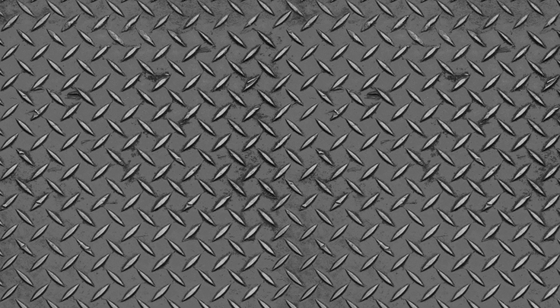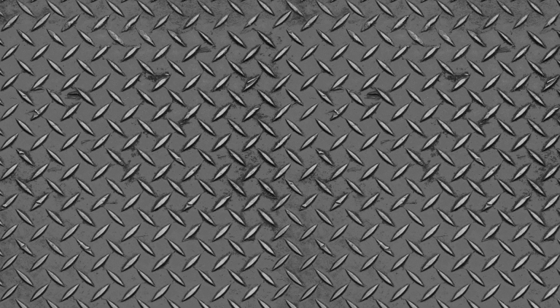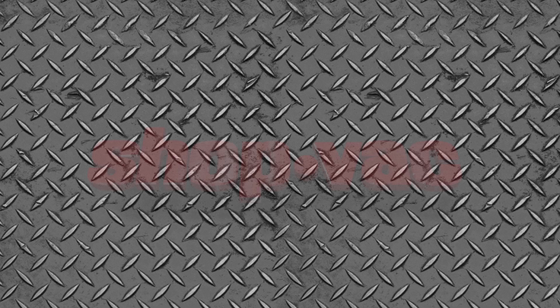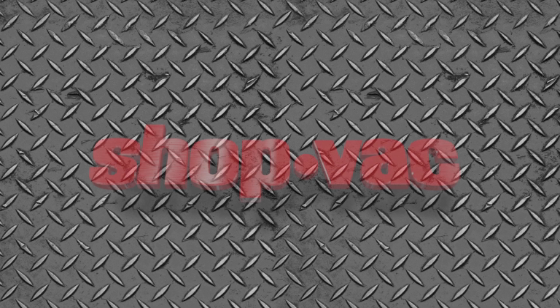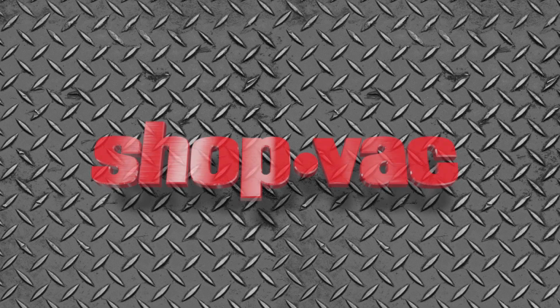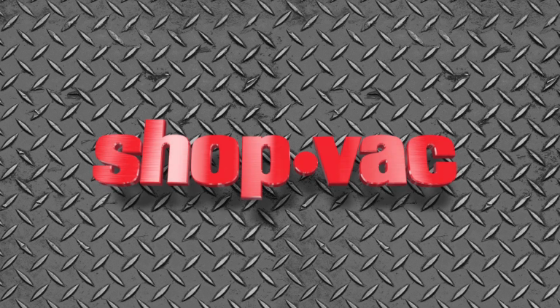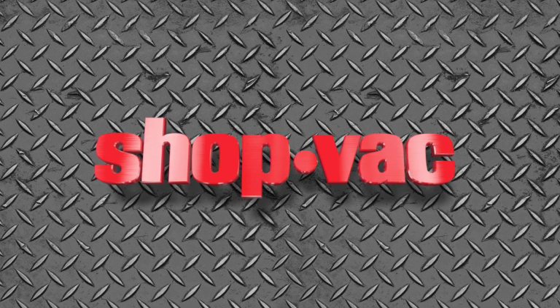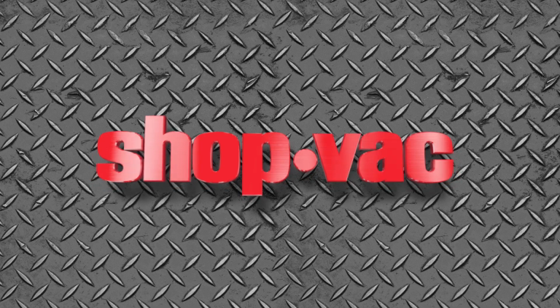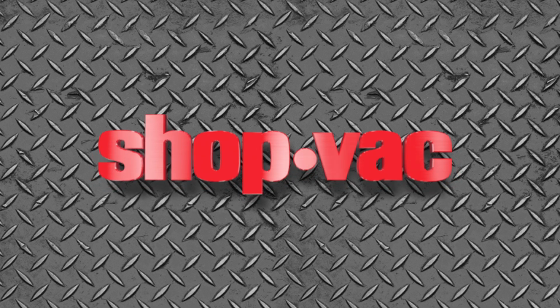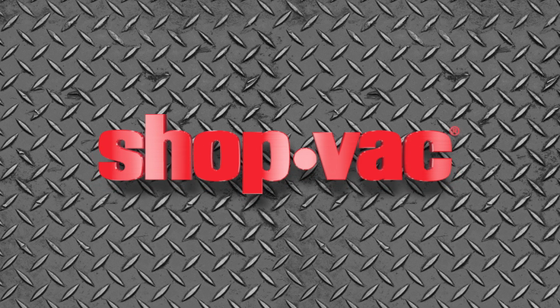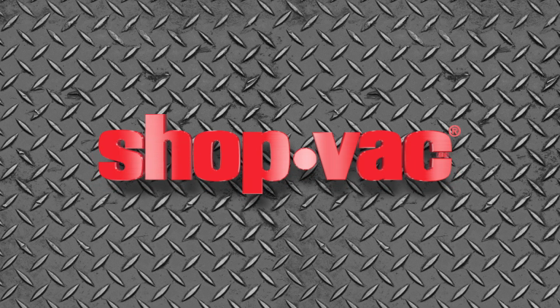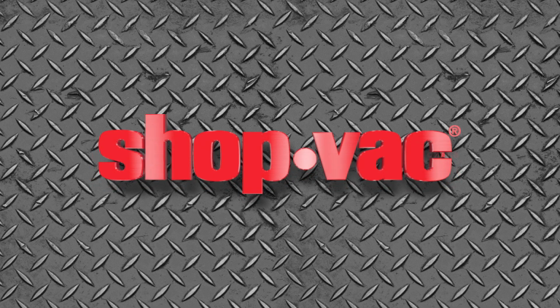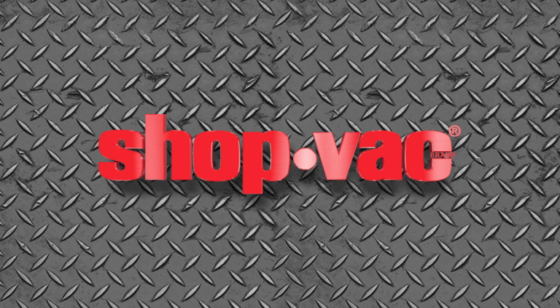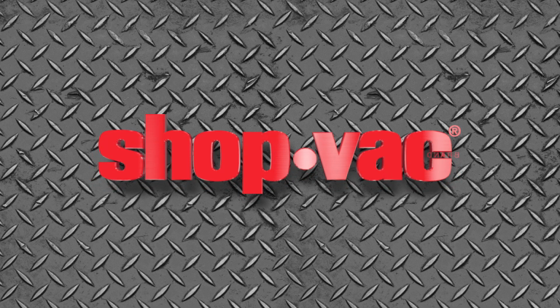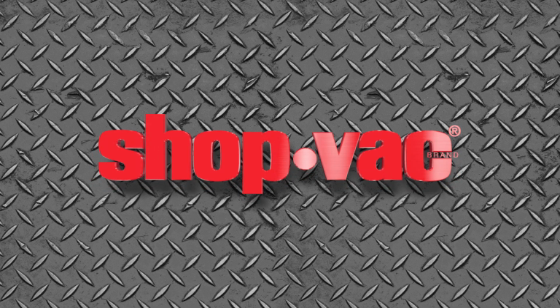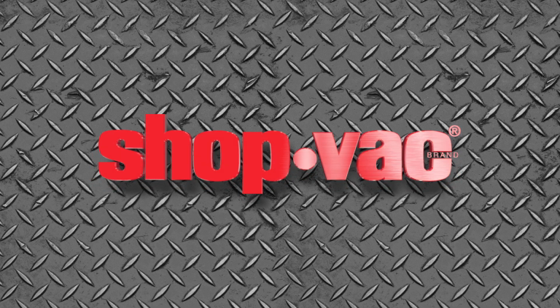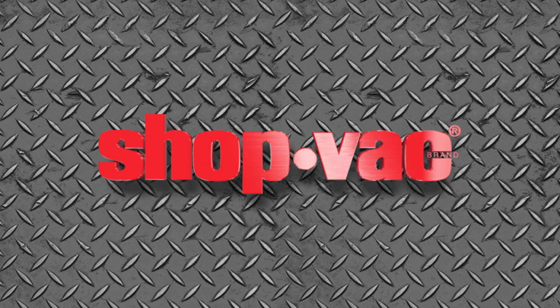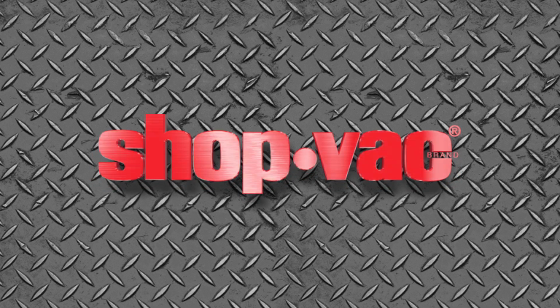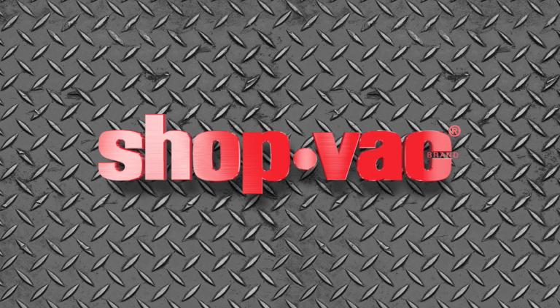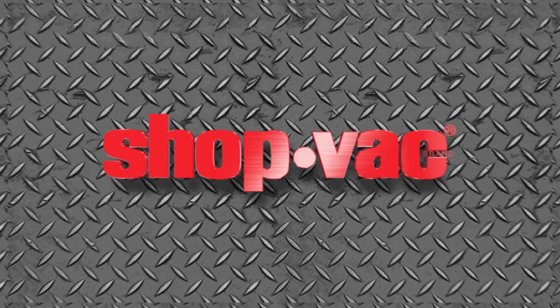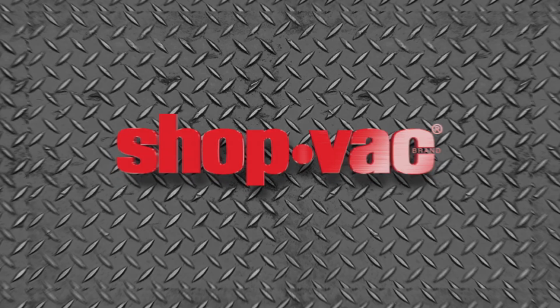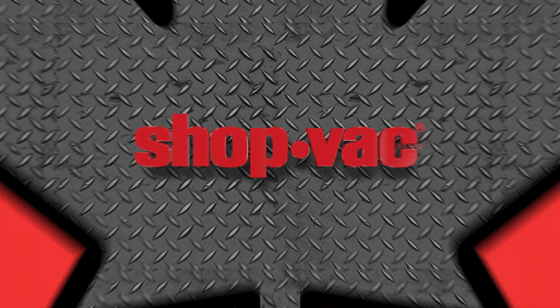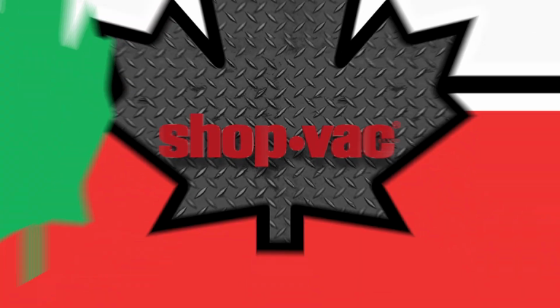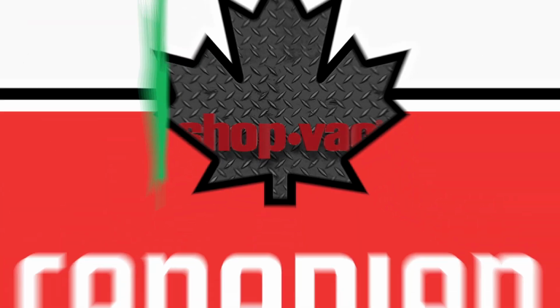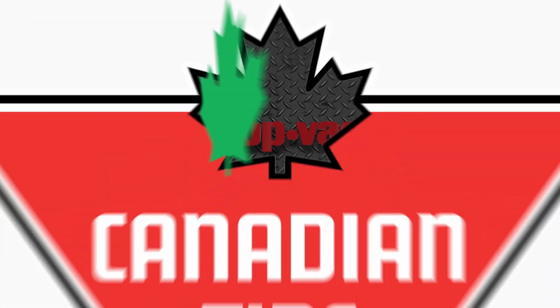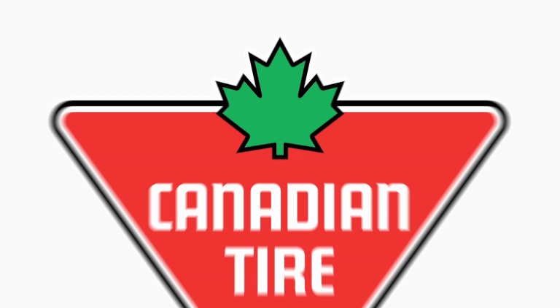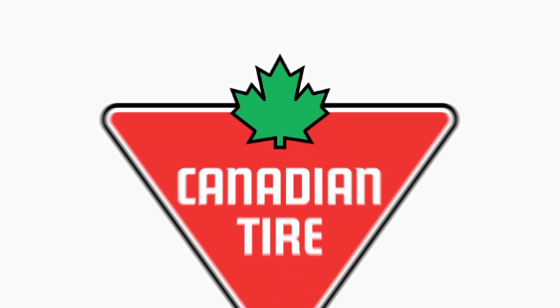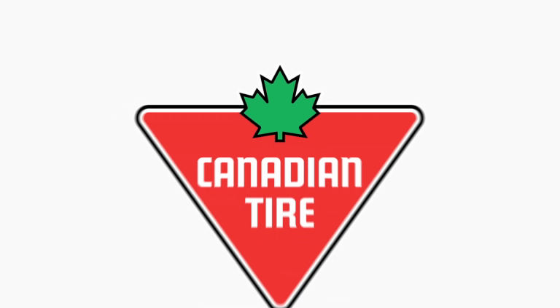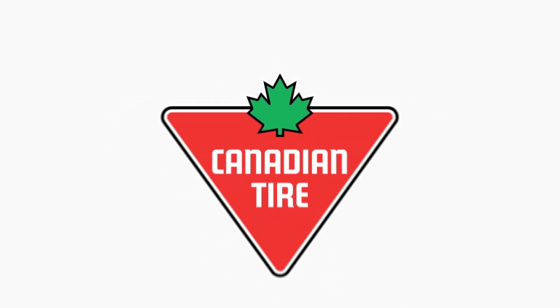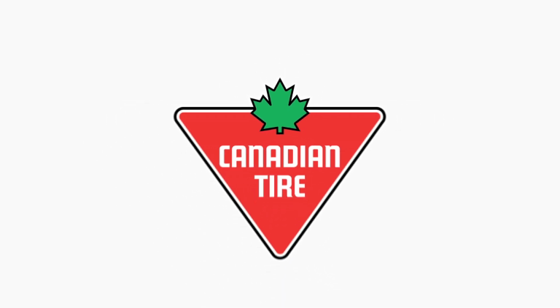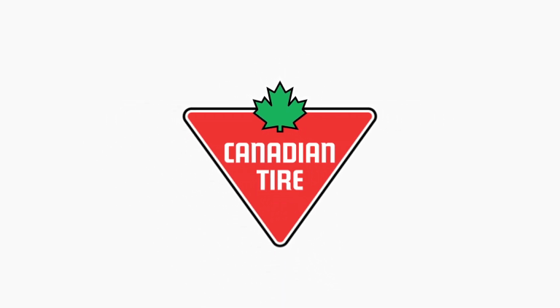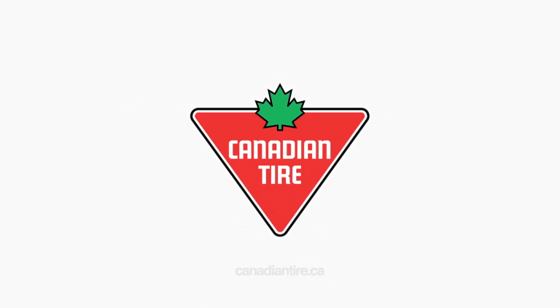ShopVac, the original wet dry vac. Available at Canadian Tire.